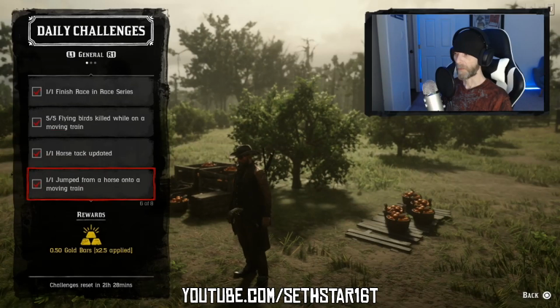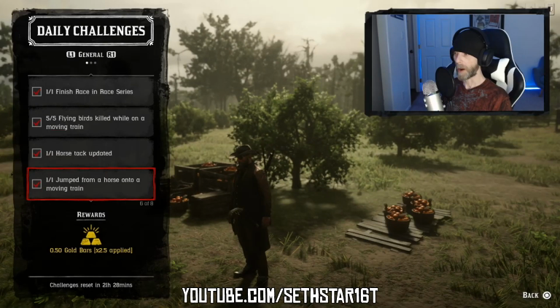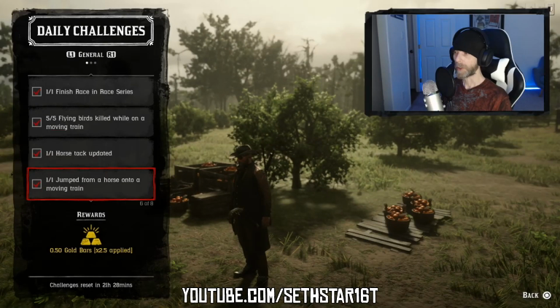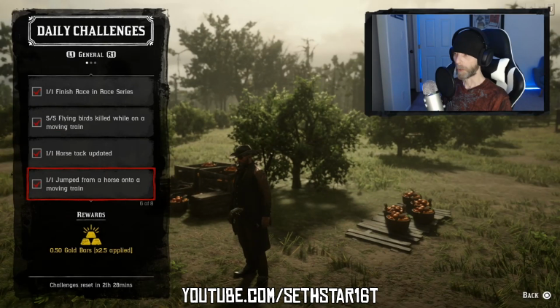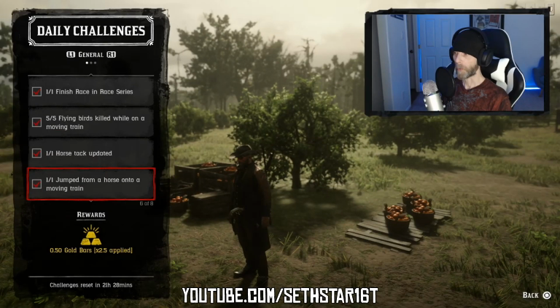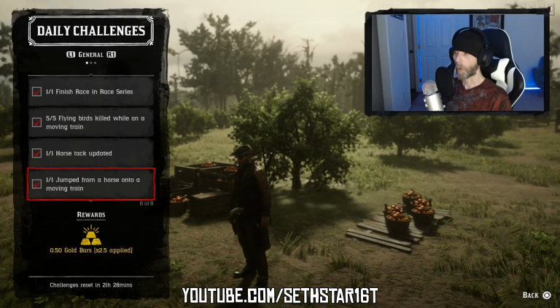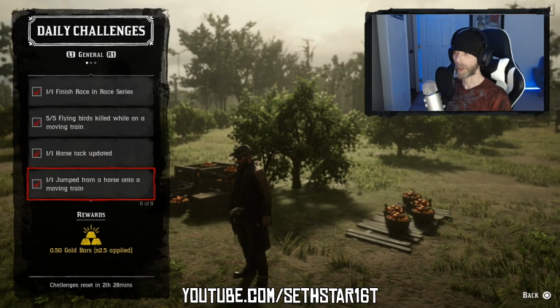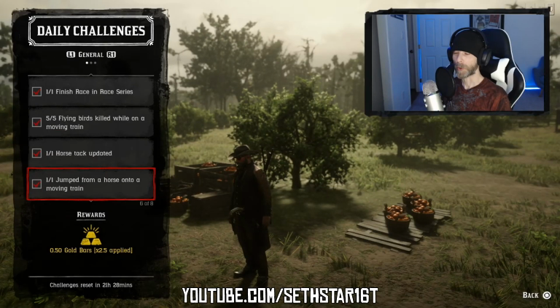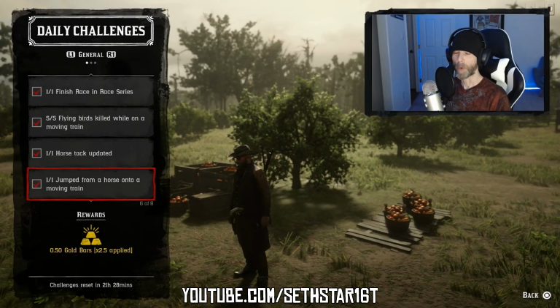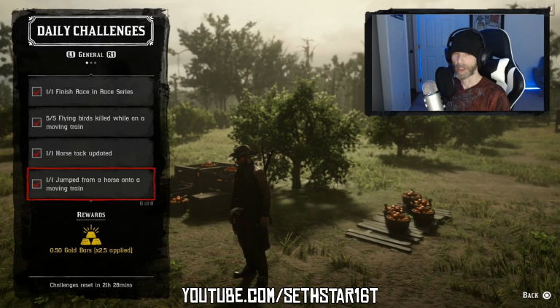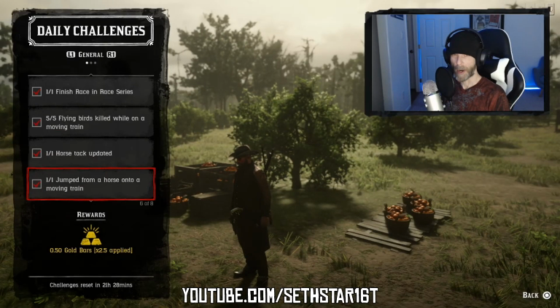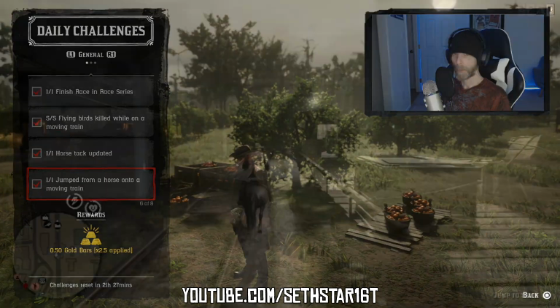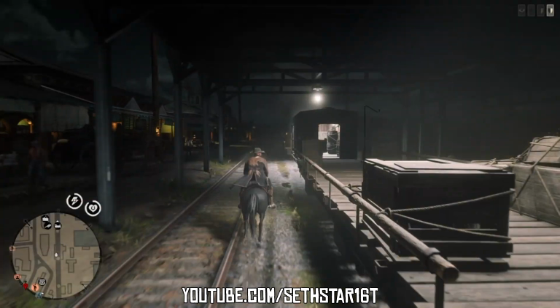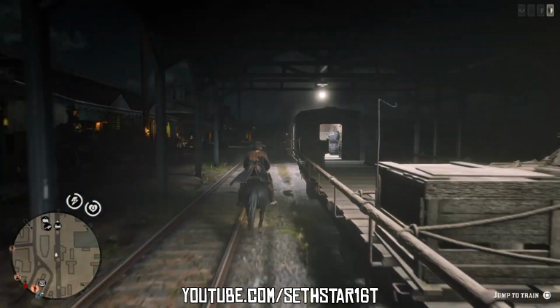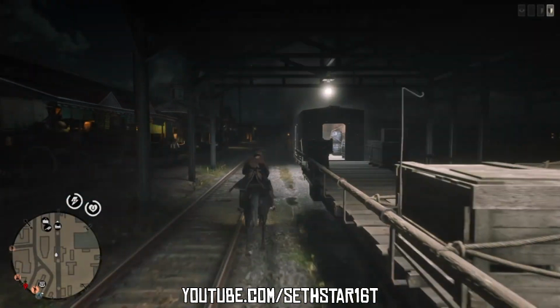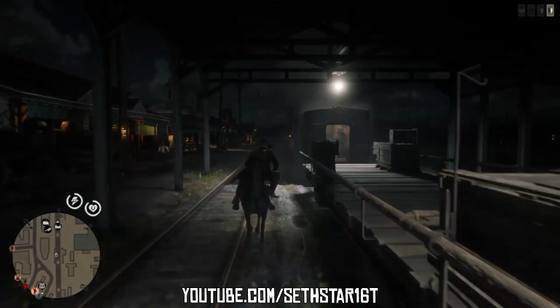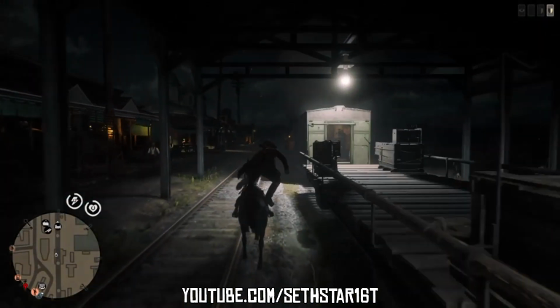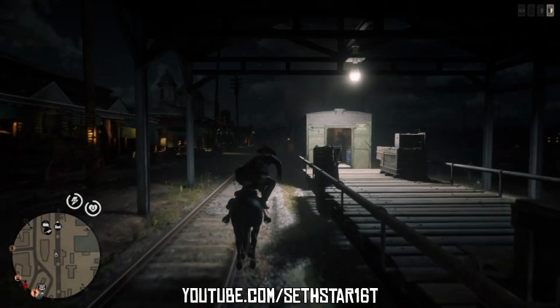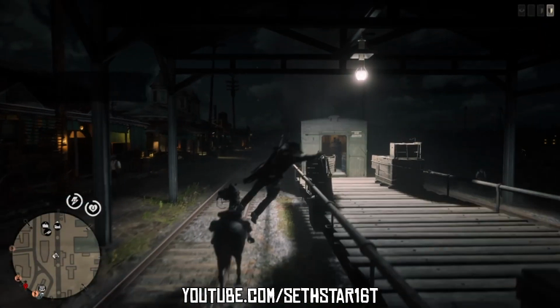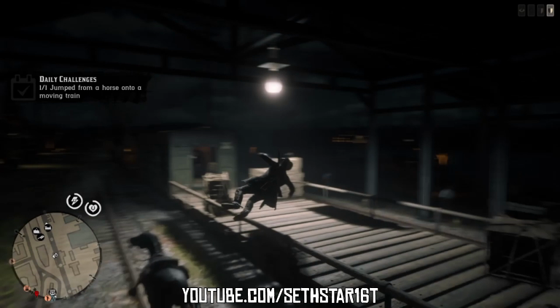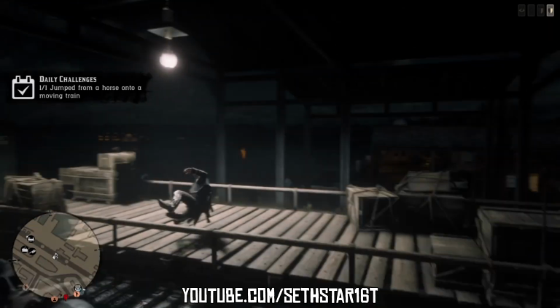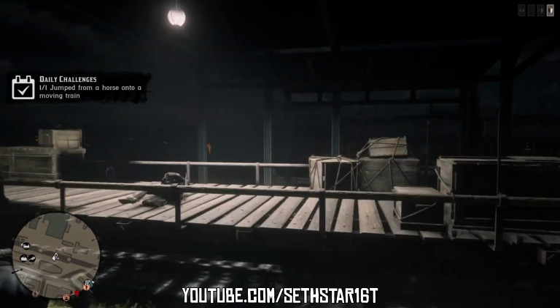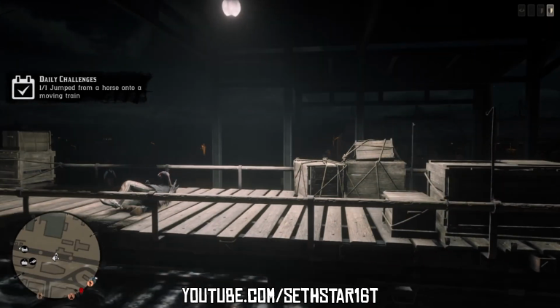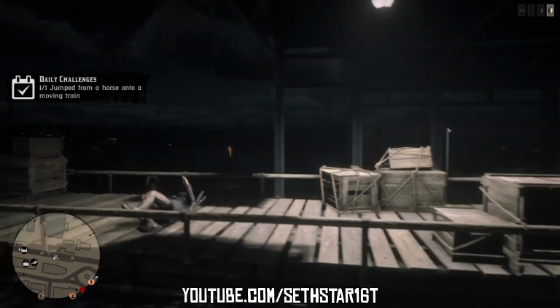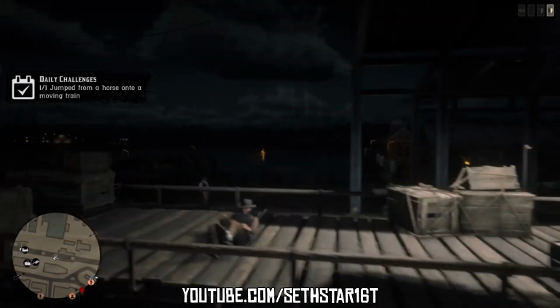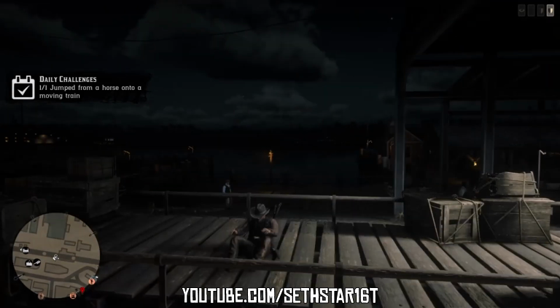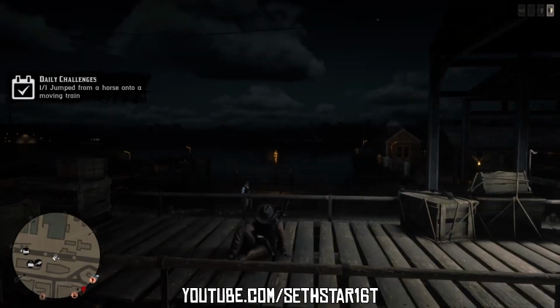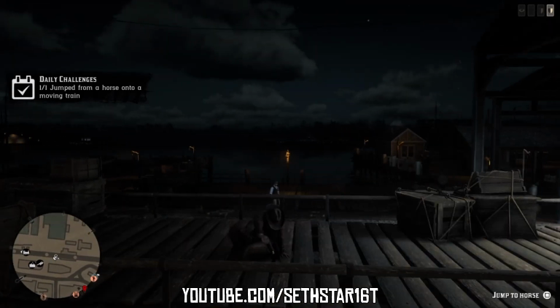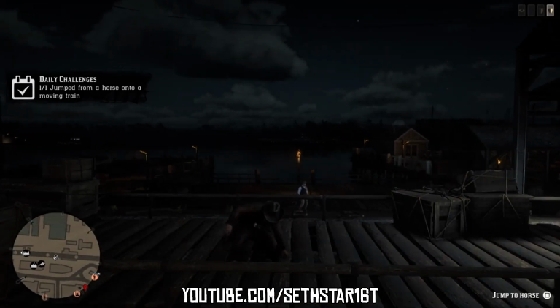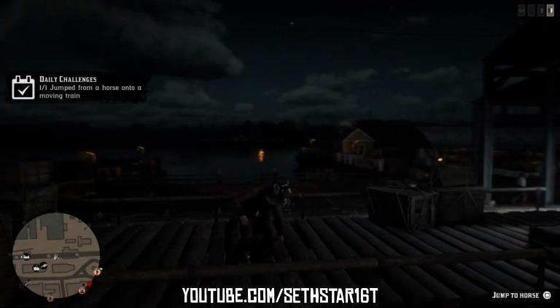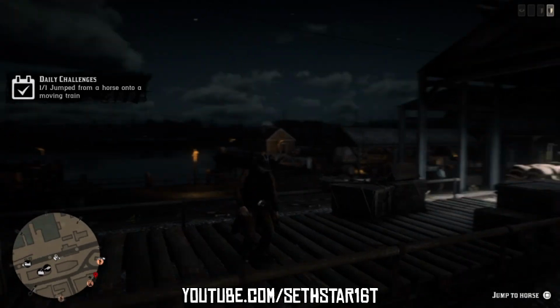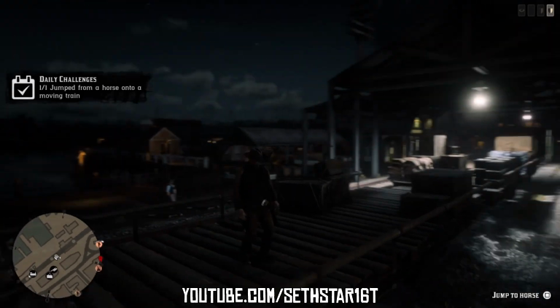Number 5: Jumped from a horse onto a moving train. Pull up alongside and hit the prompt when it presents itself in the lower right-hand corner of your screen.